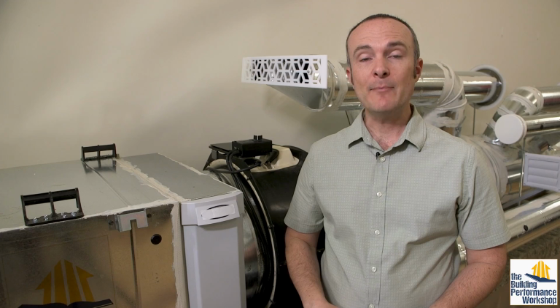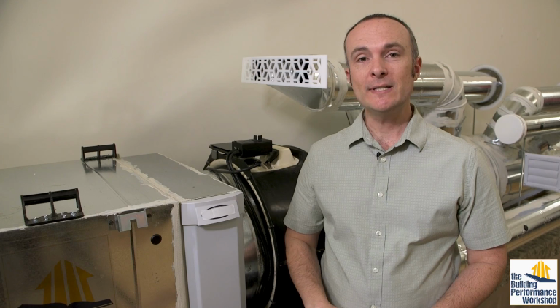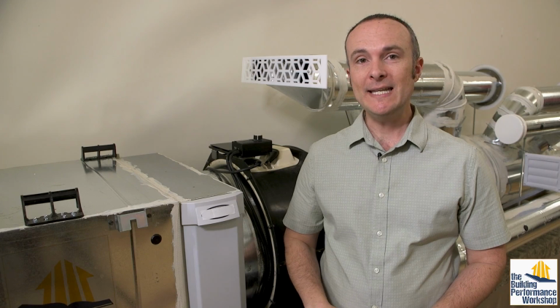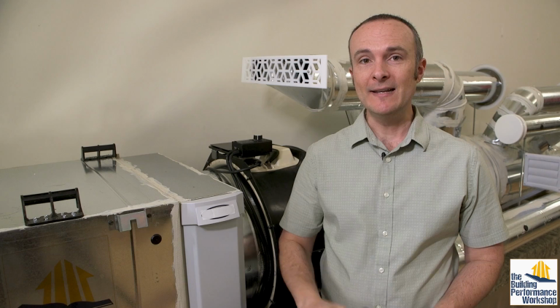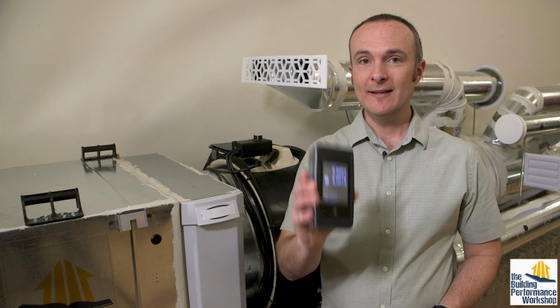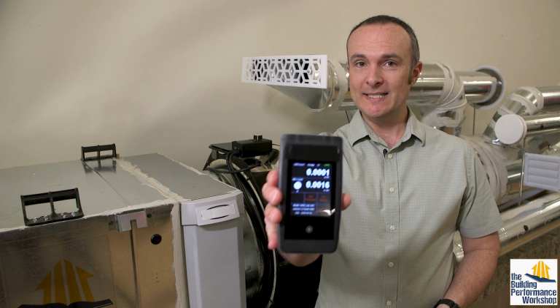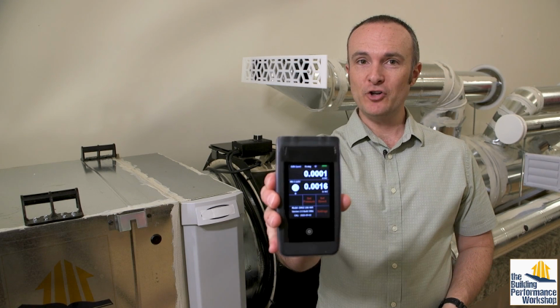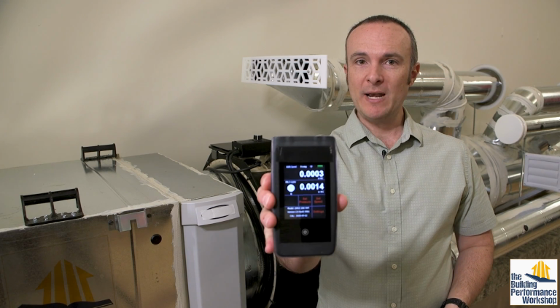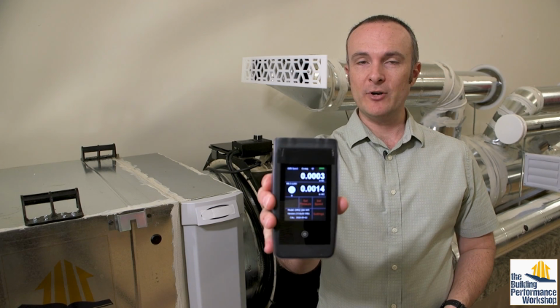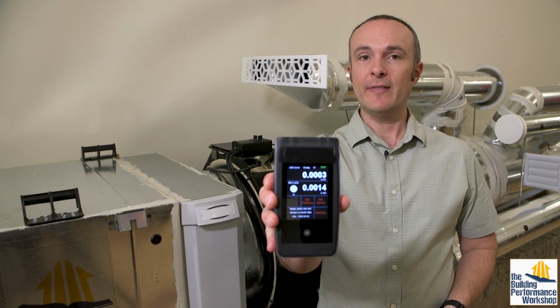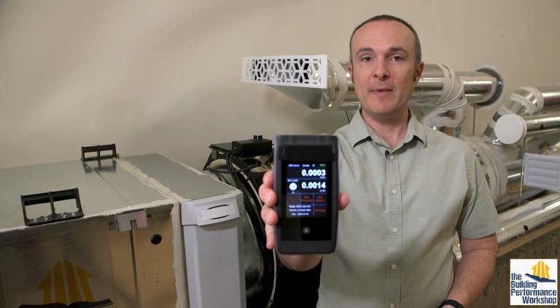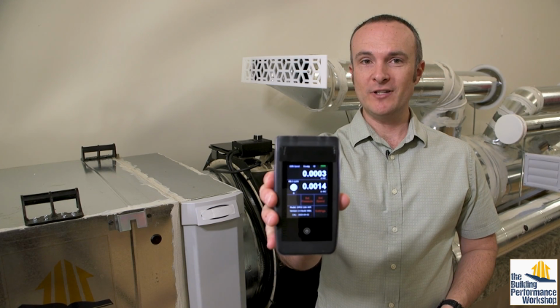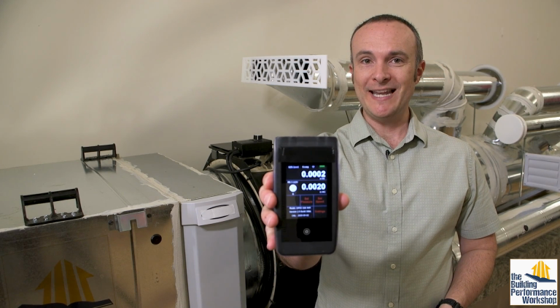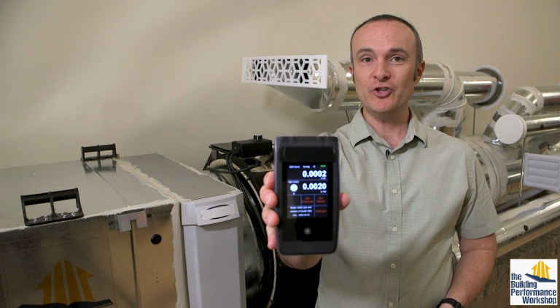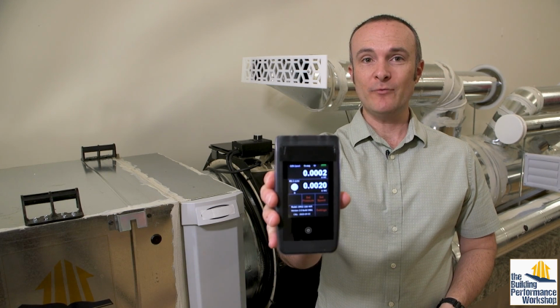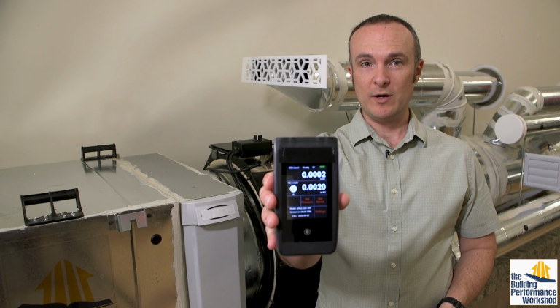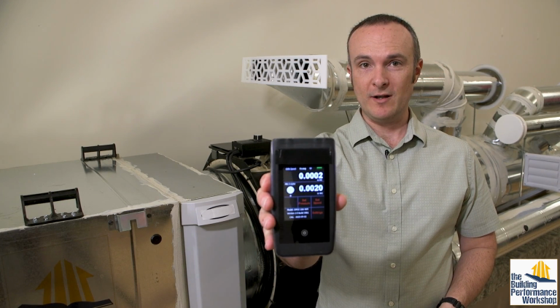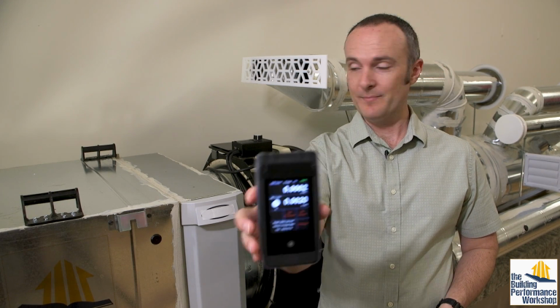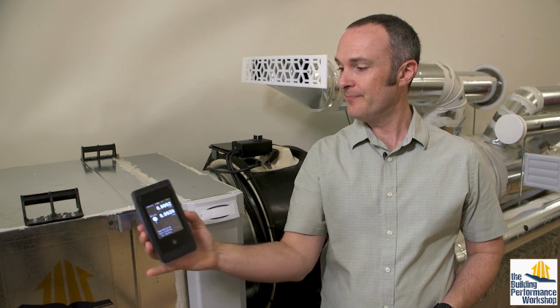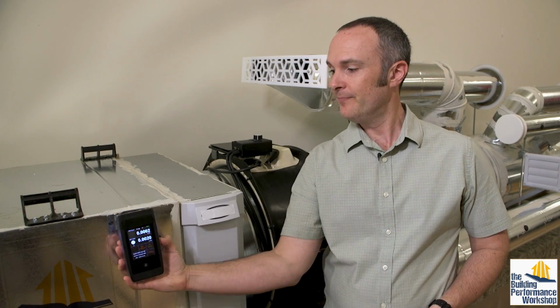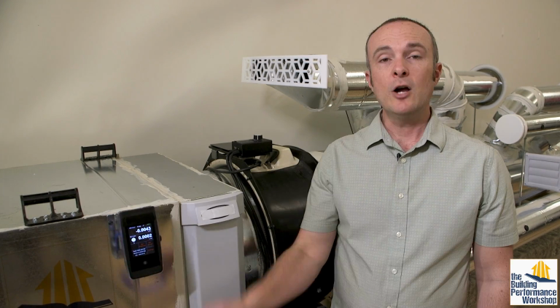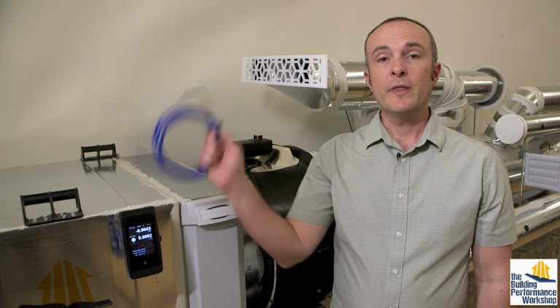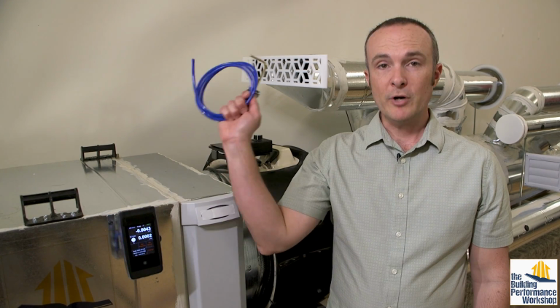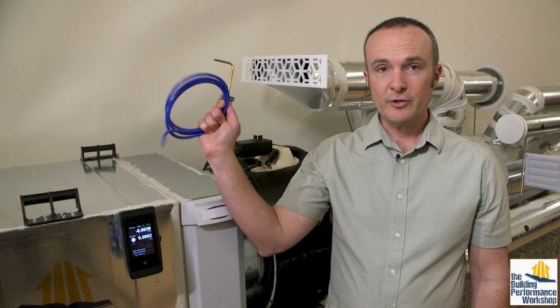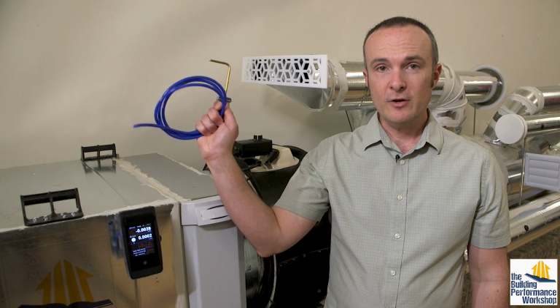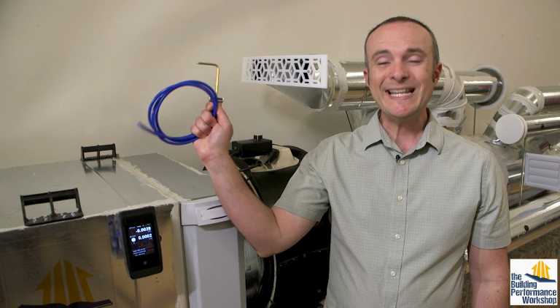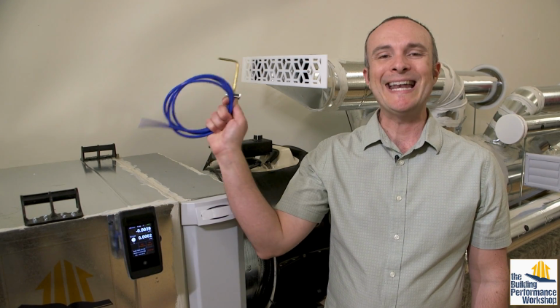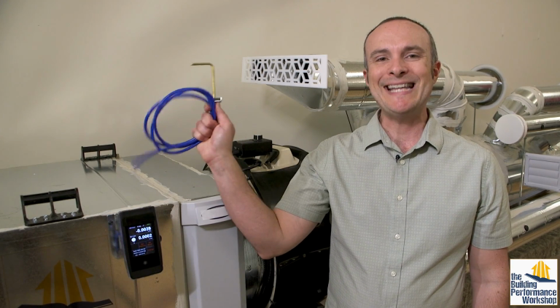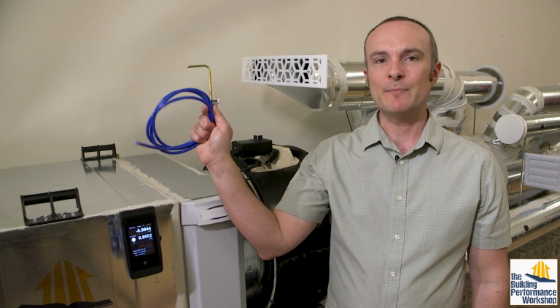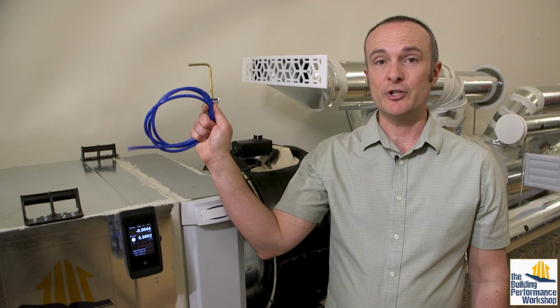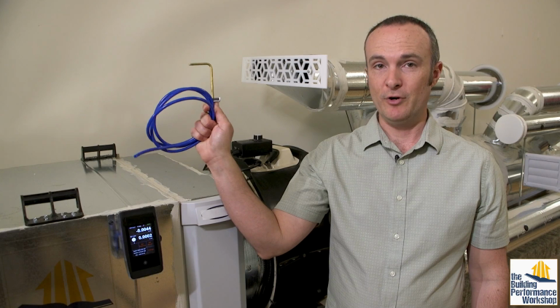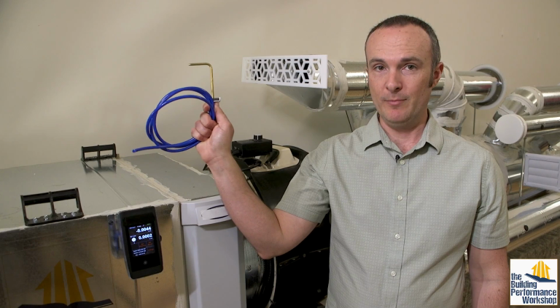I'm going to need a digital manometer that measures in inches of water column, along with a pressure hose and a static pressure probe.